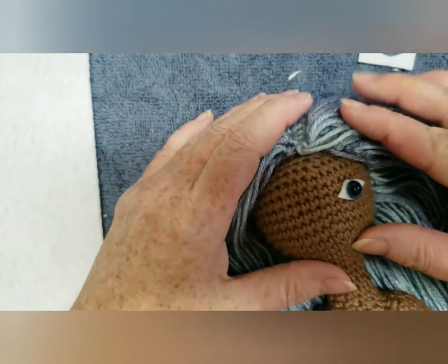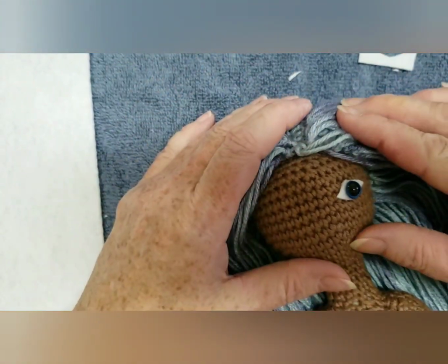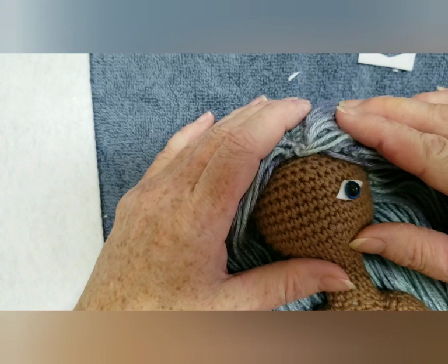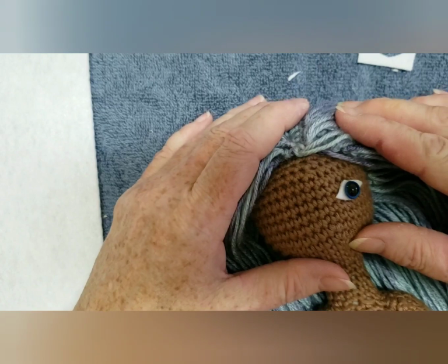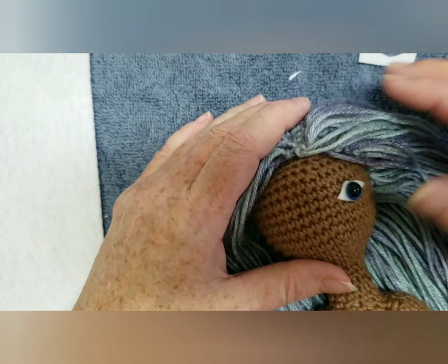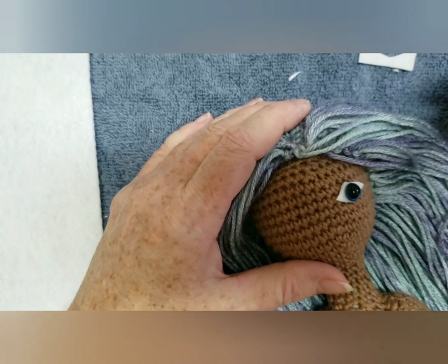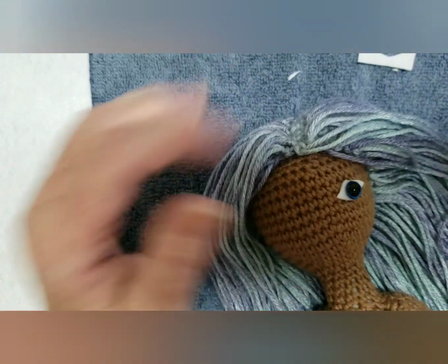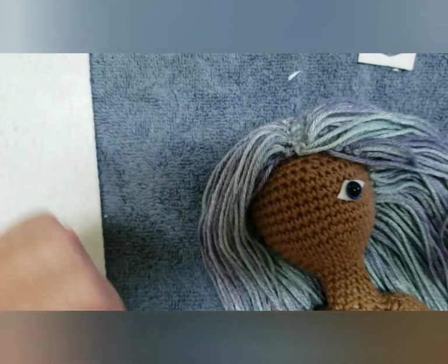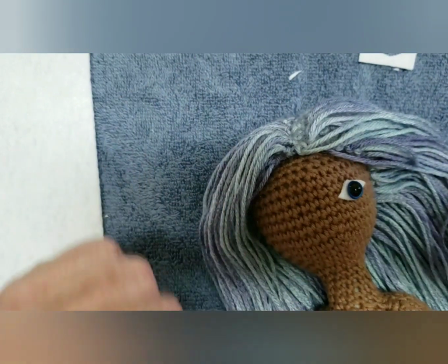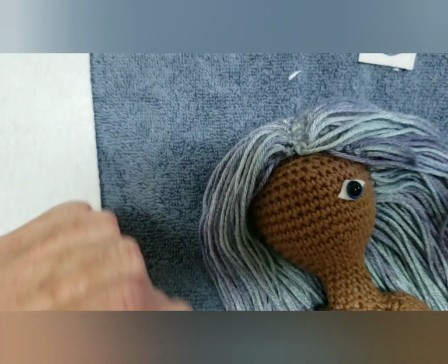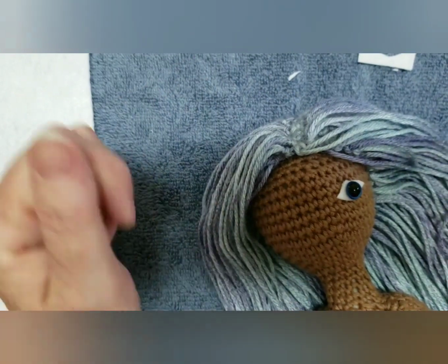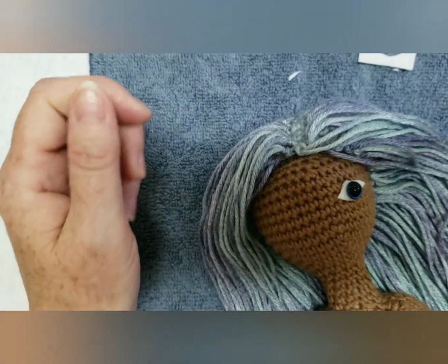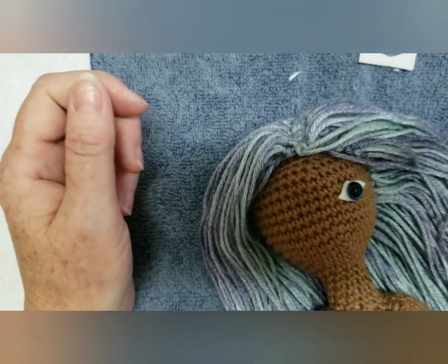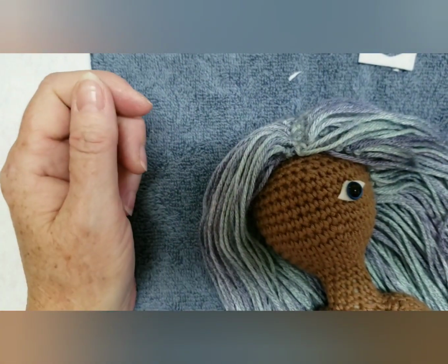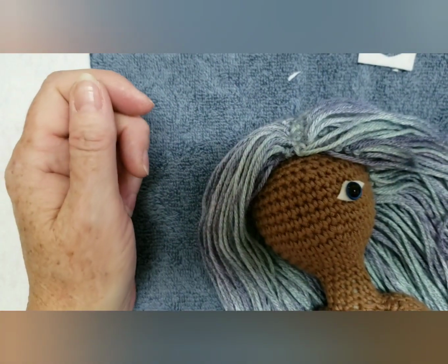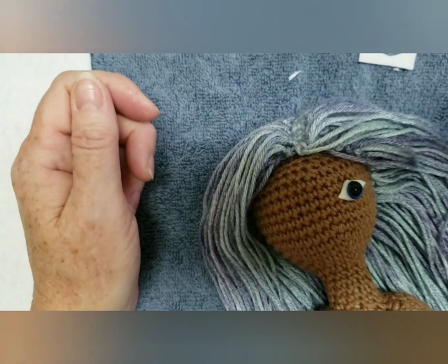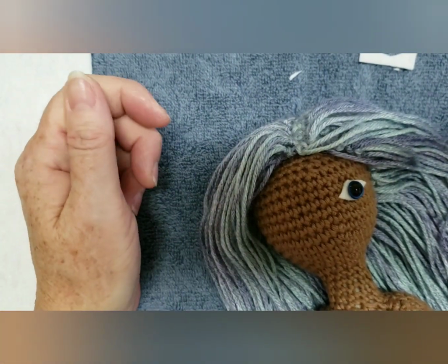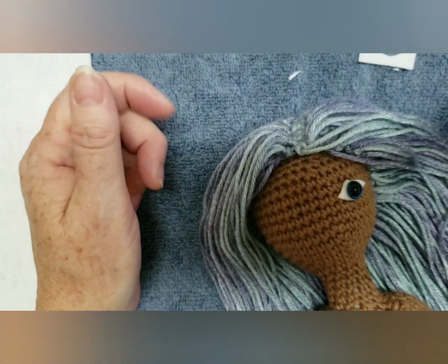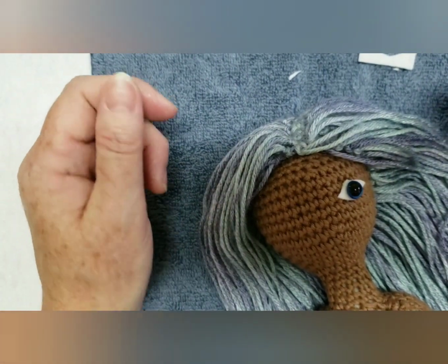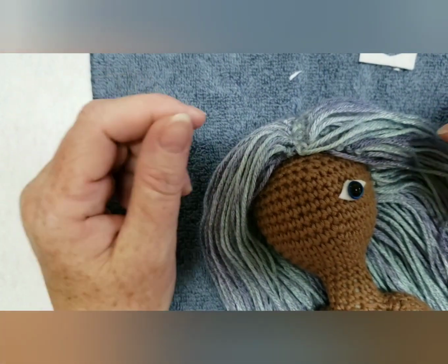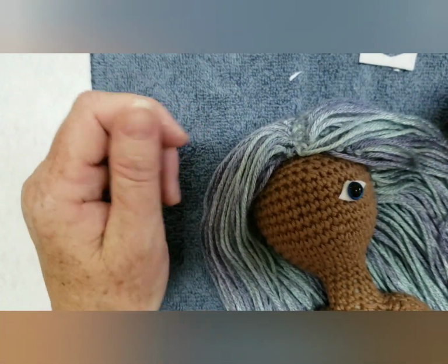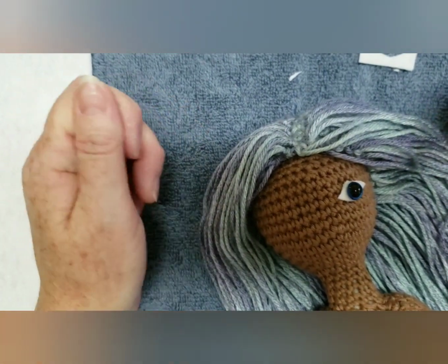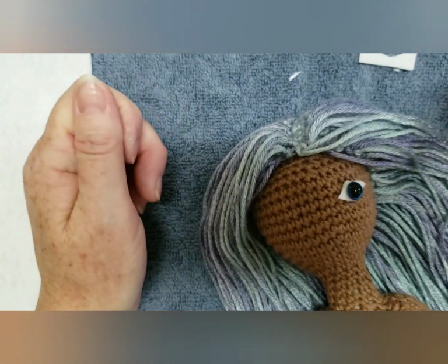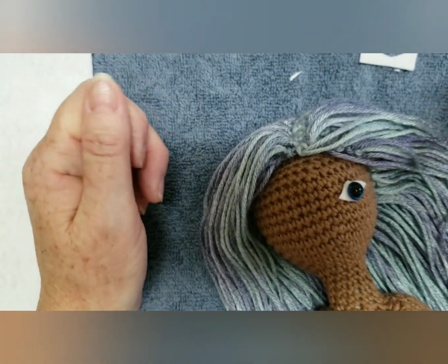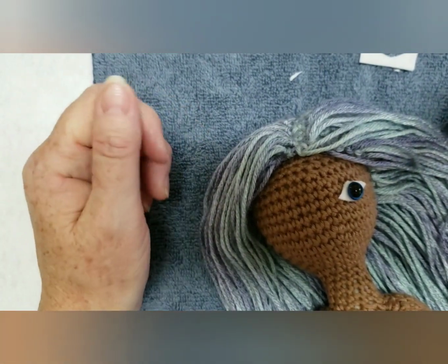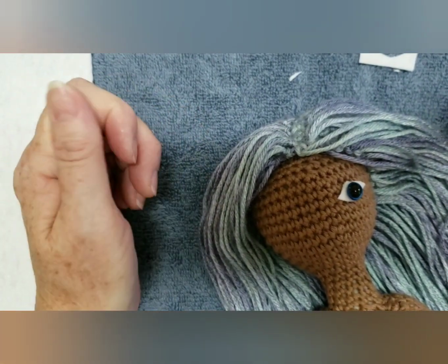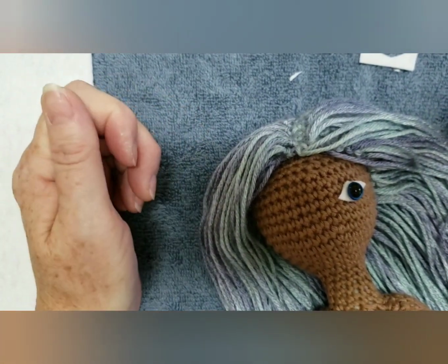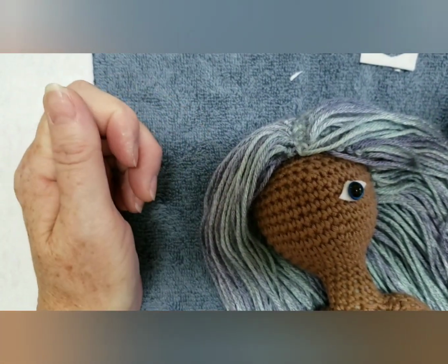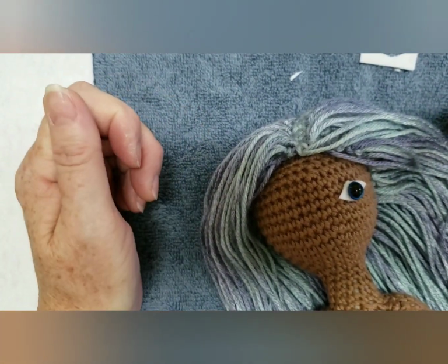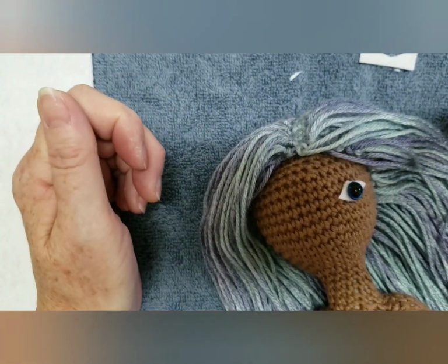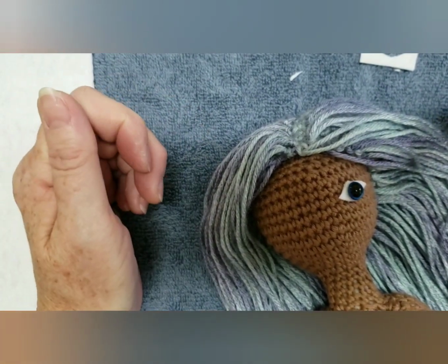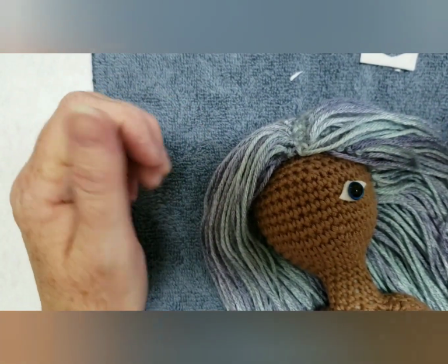I'm not good at embroidering eyes yet, but I have tried.